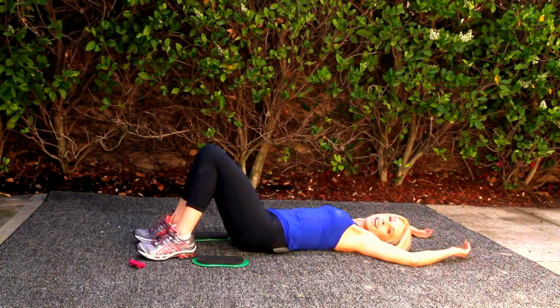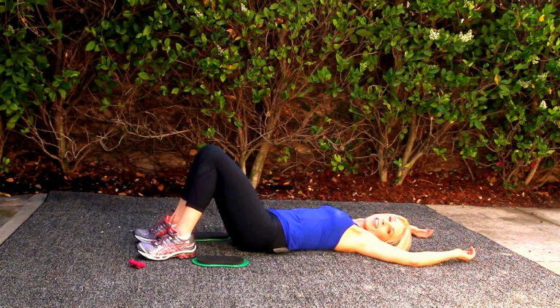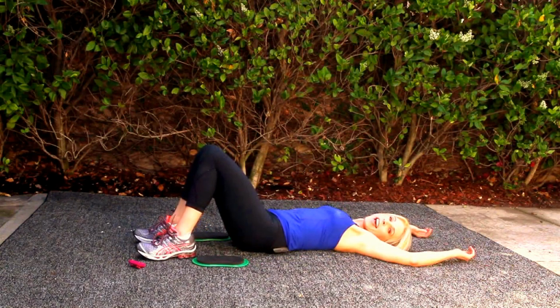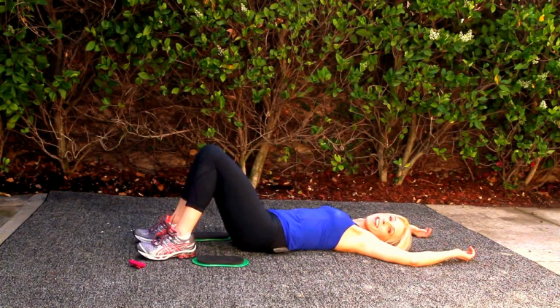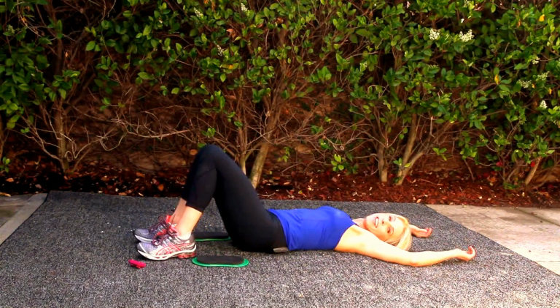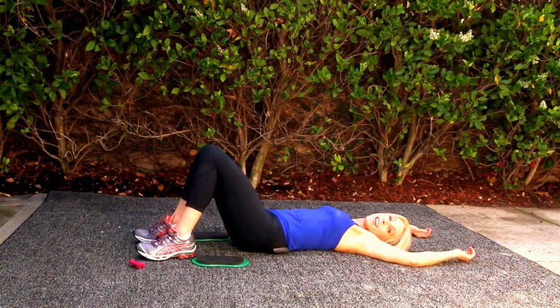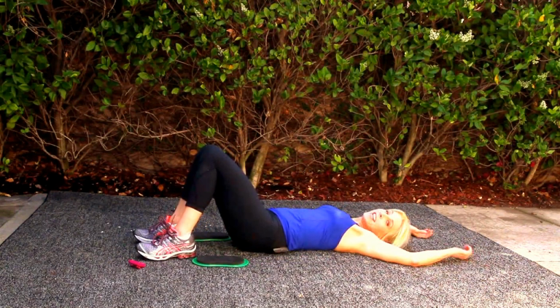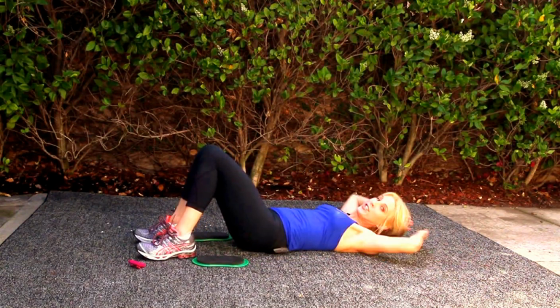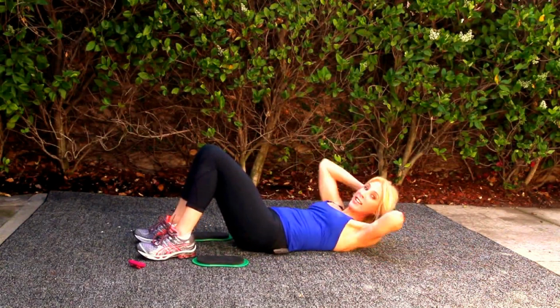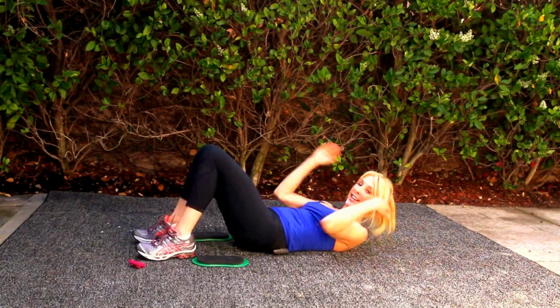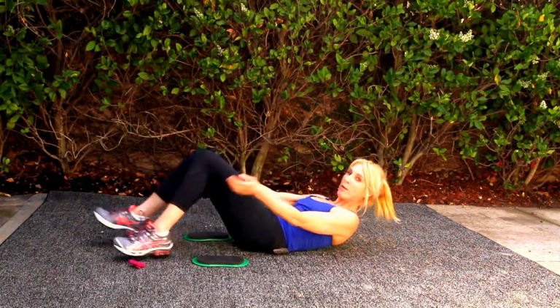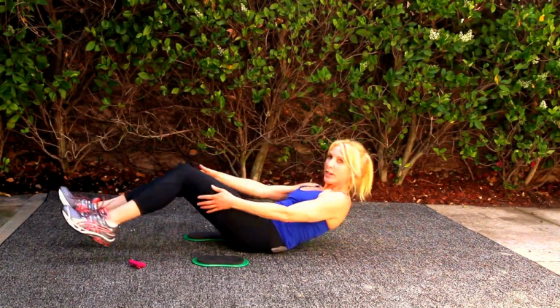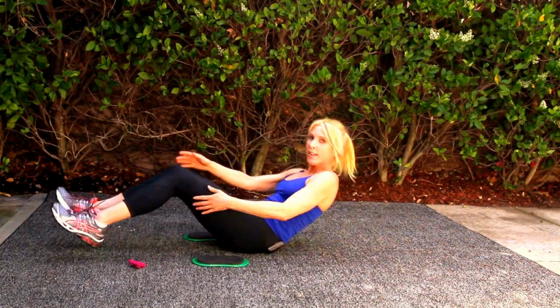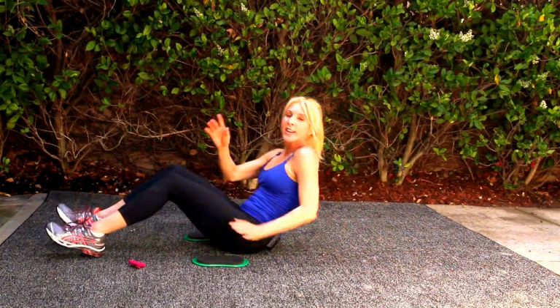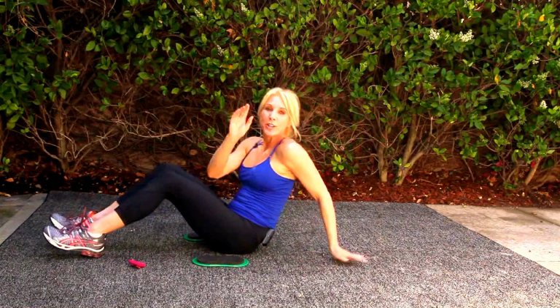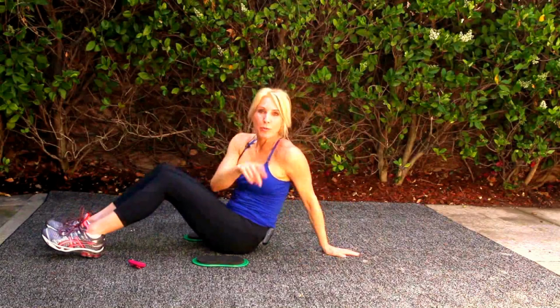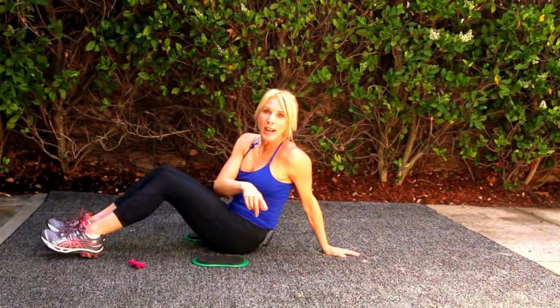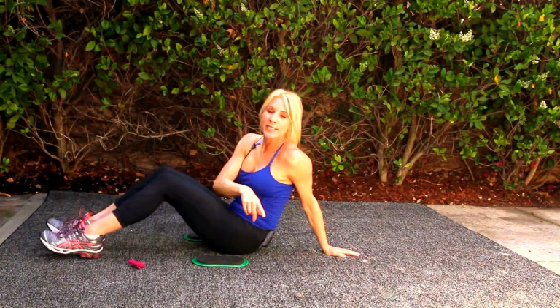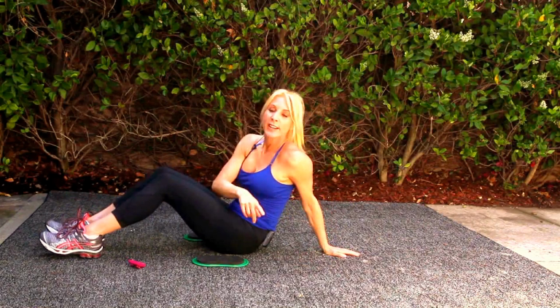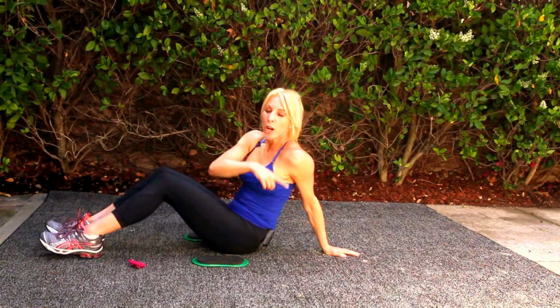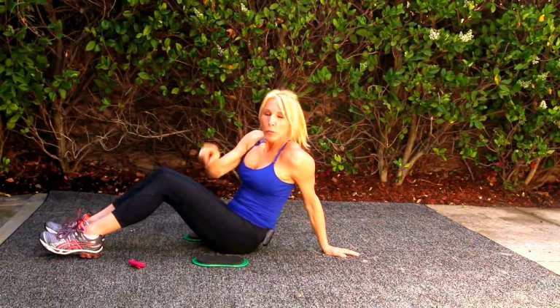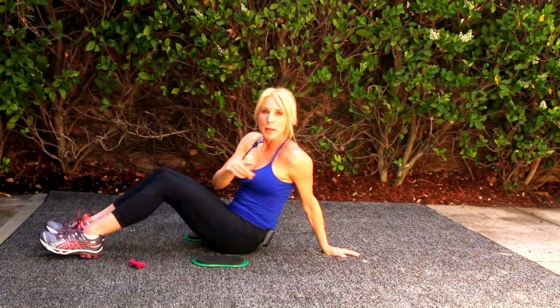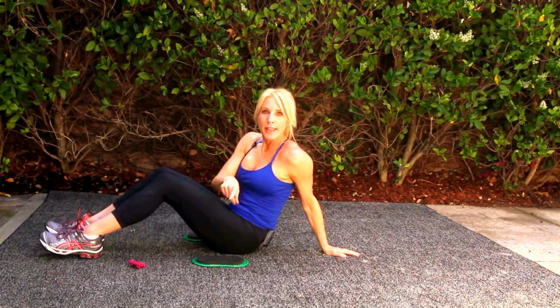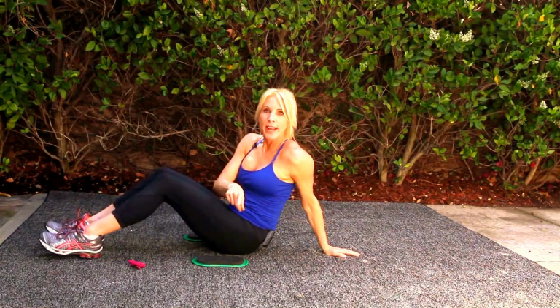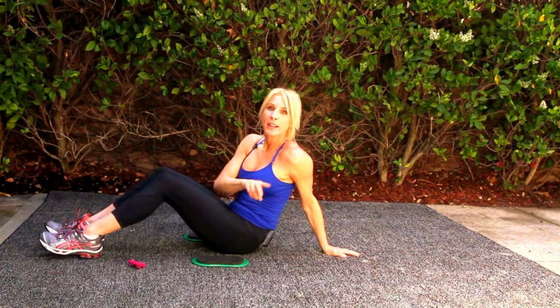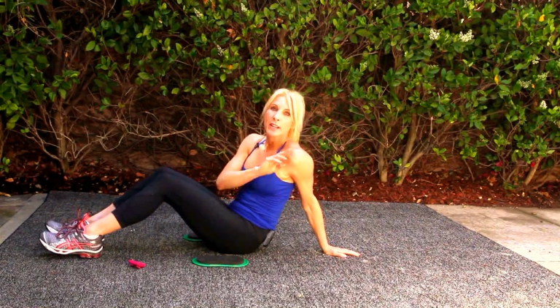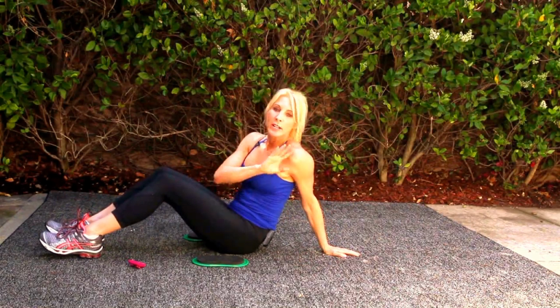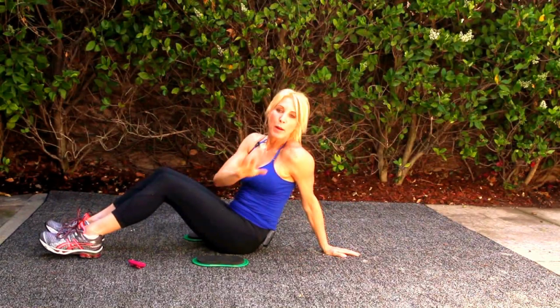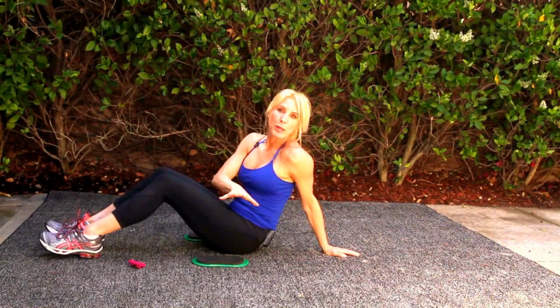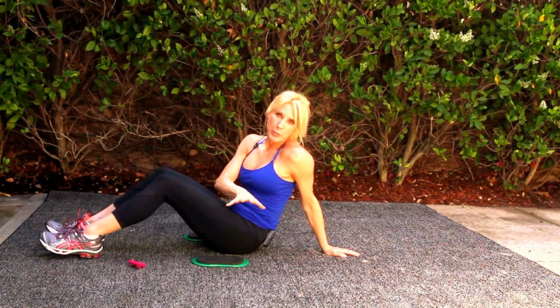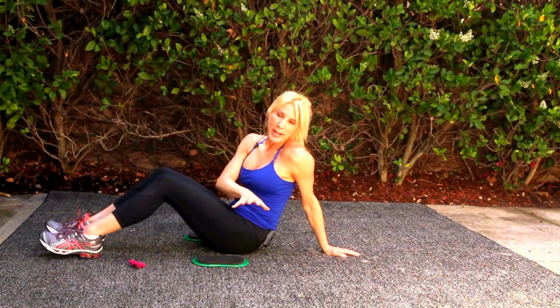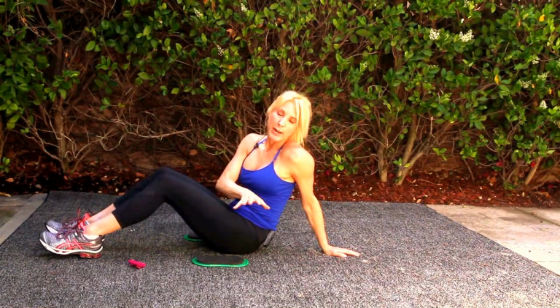And that is your Valside Ab Workout. You can rest. Repeat that up to three times.